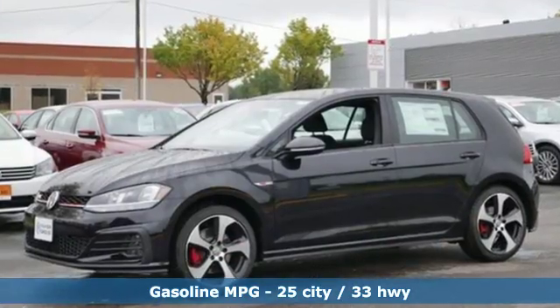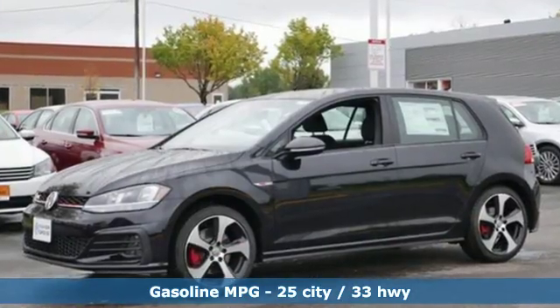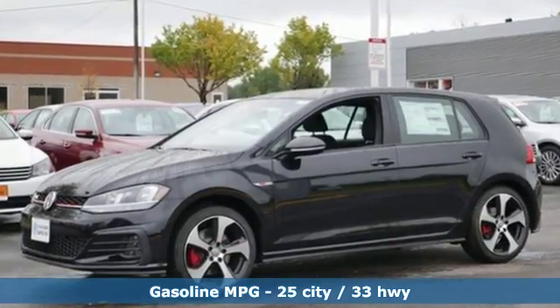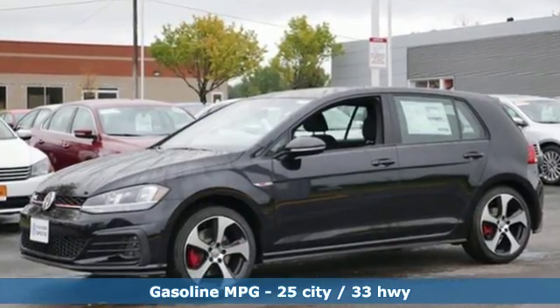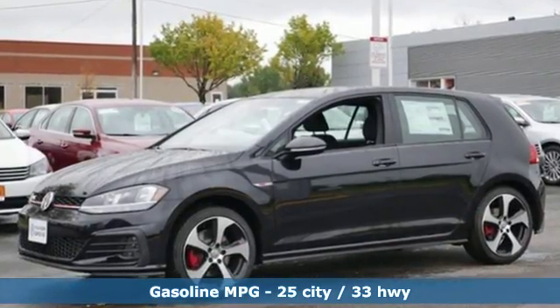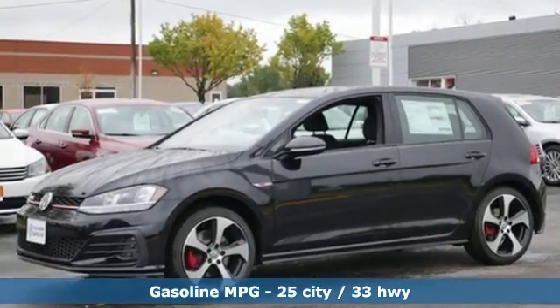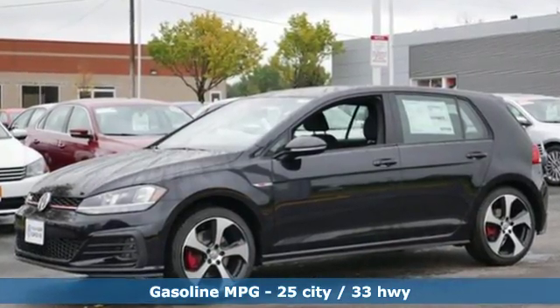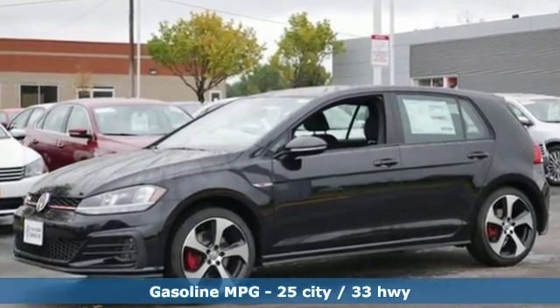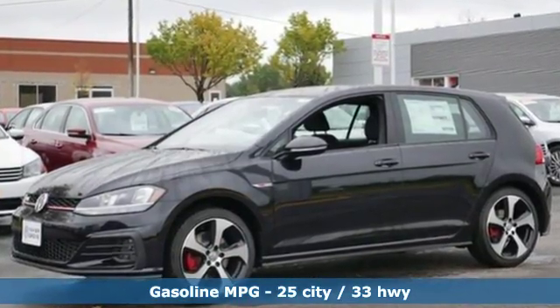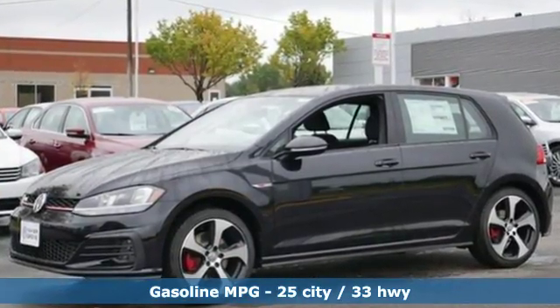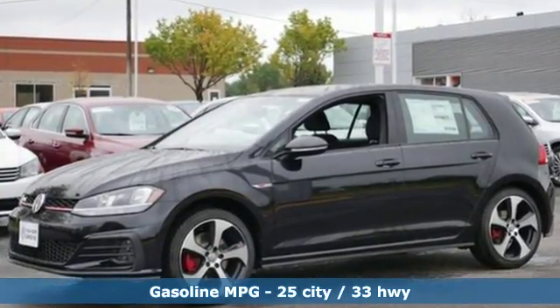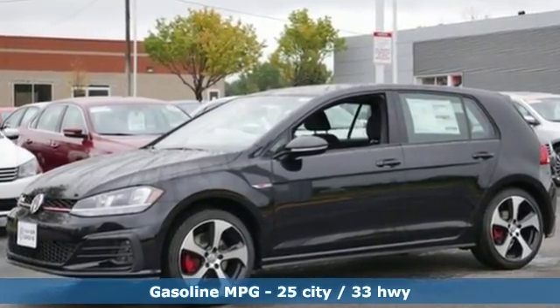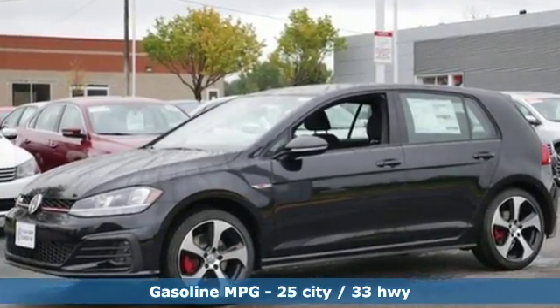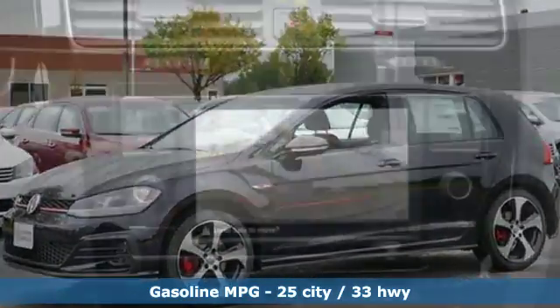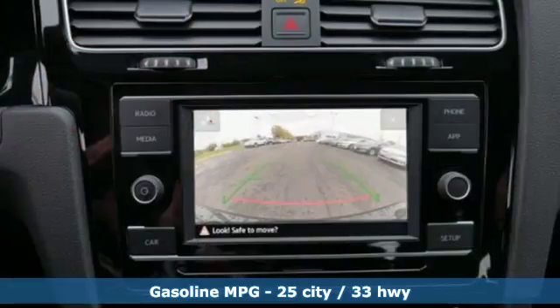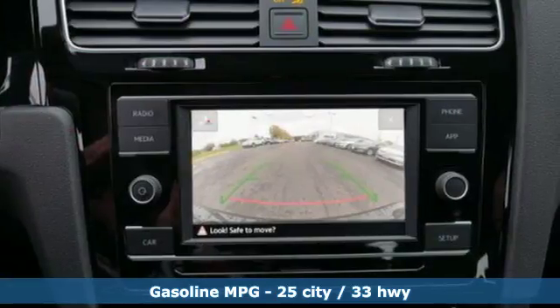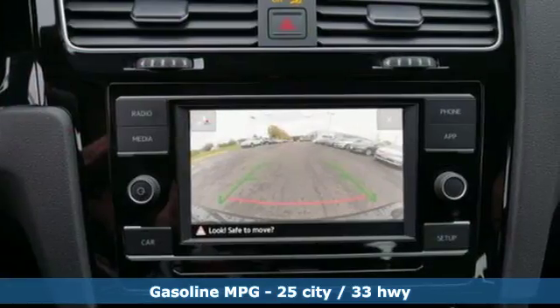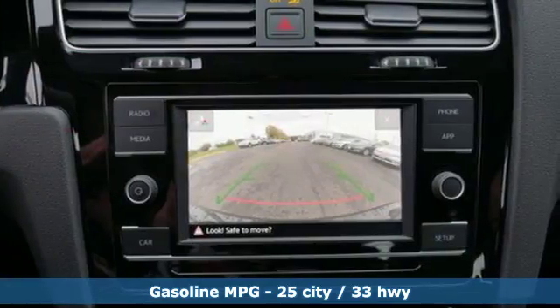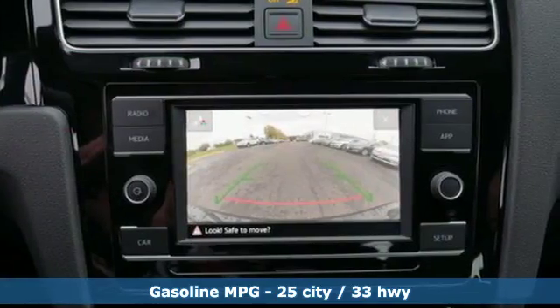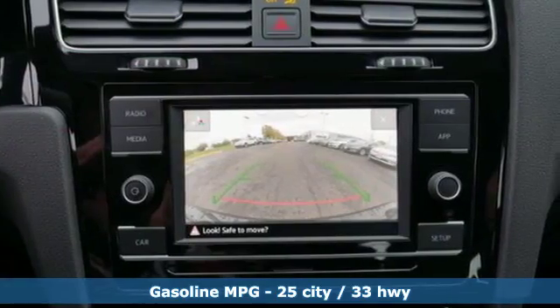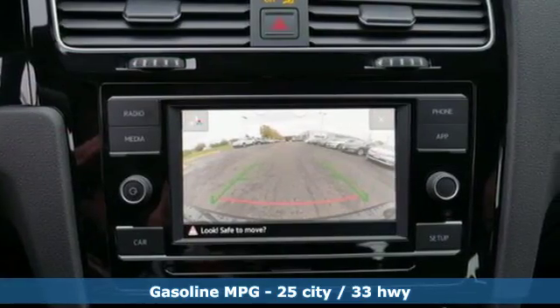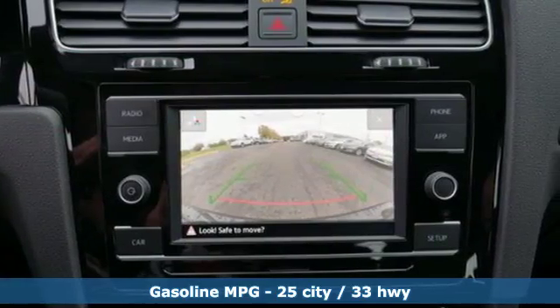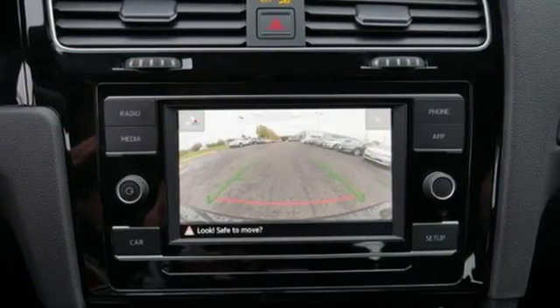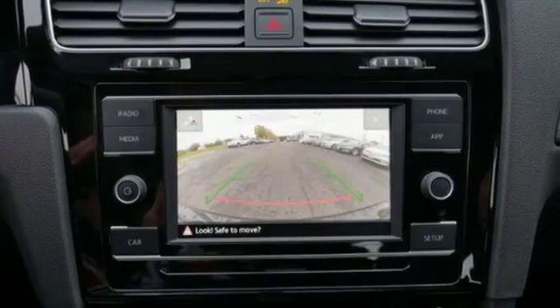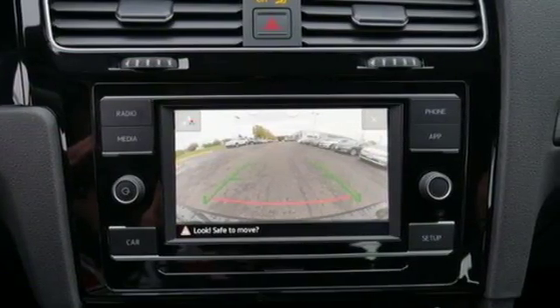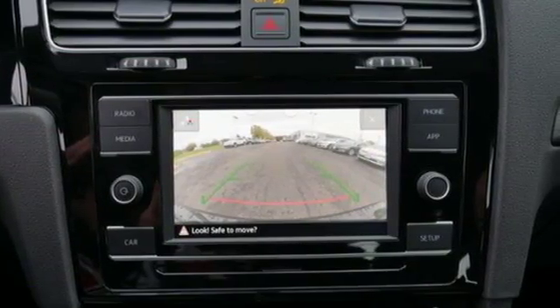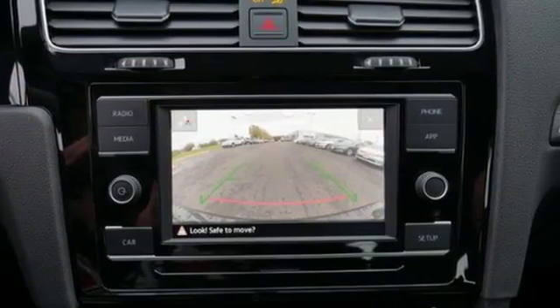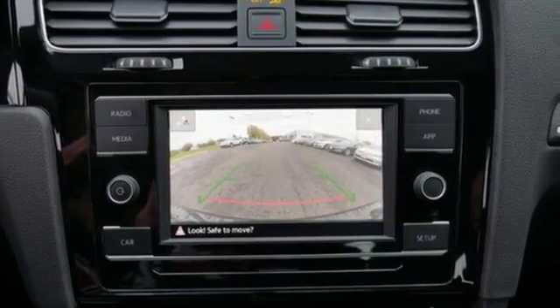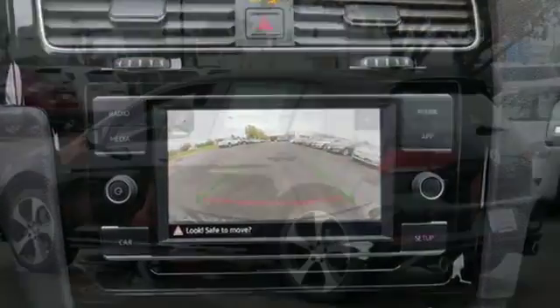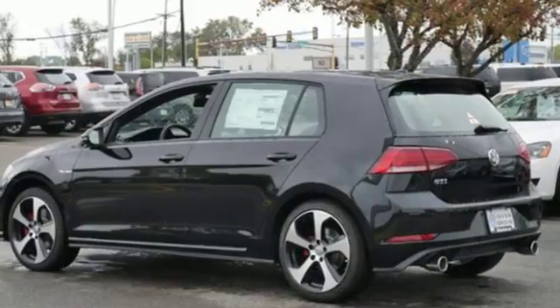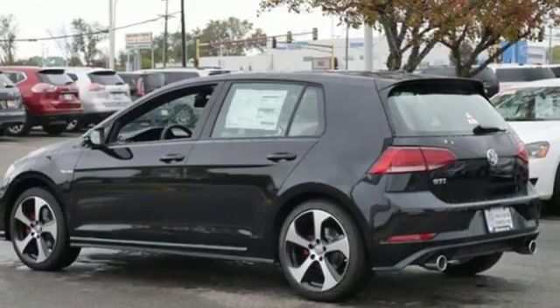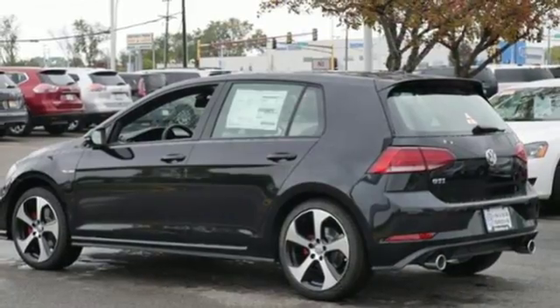Intercooled turbo inline four-cylinder engine. Sport suspension. Manual transmission. Aluminum wheels. Streaming audio.